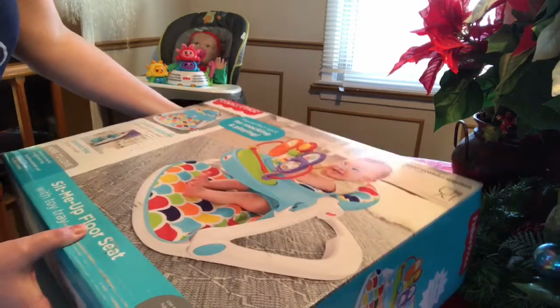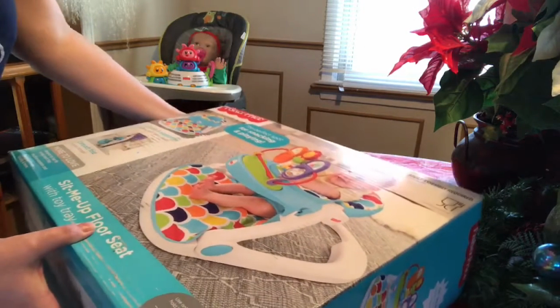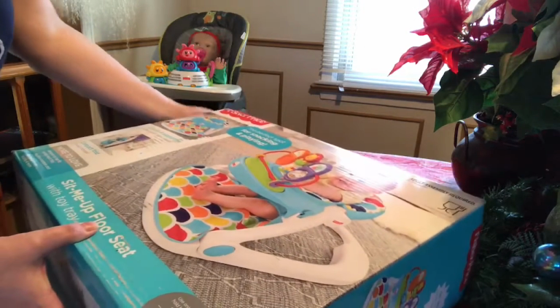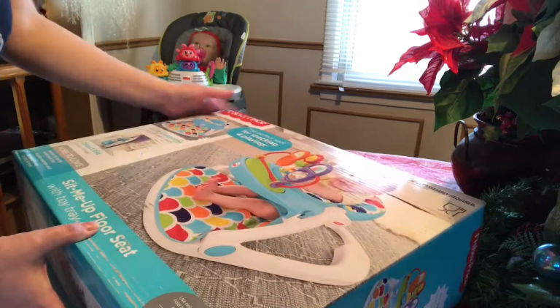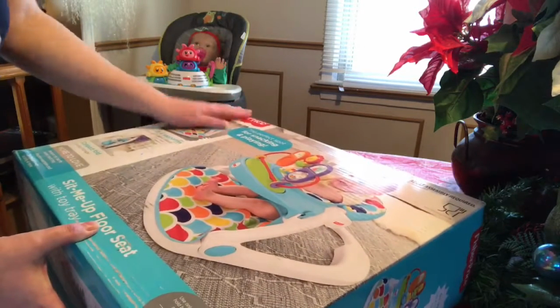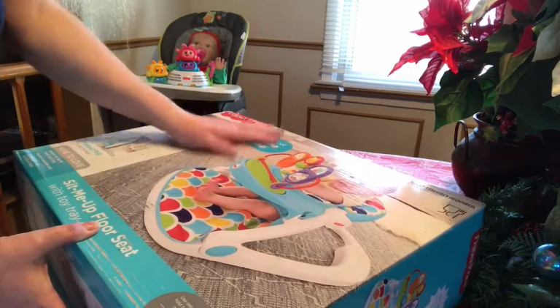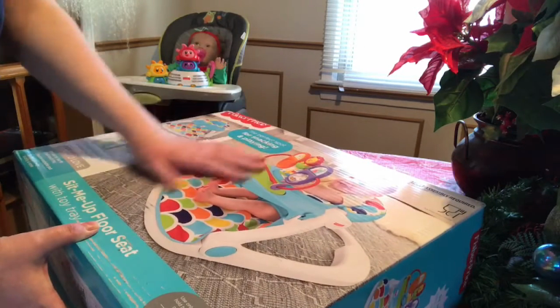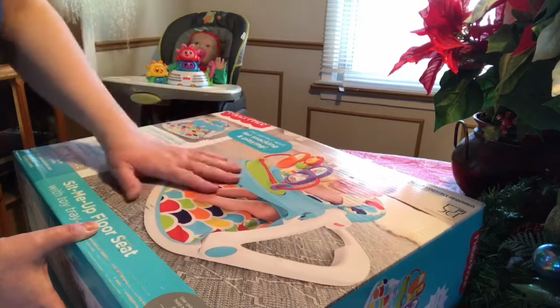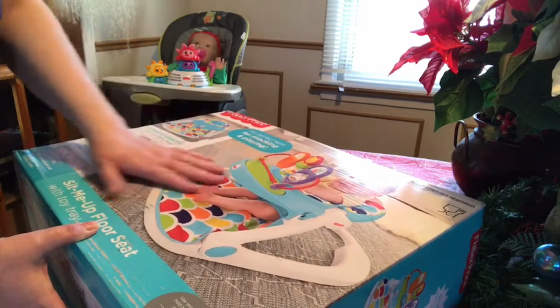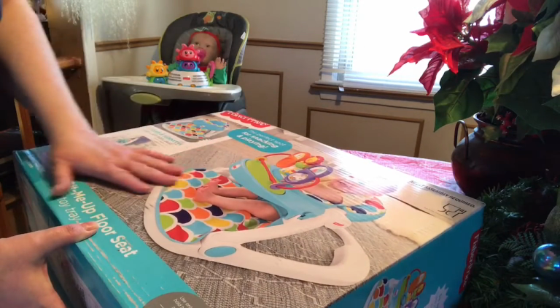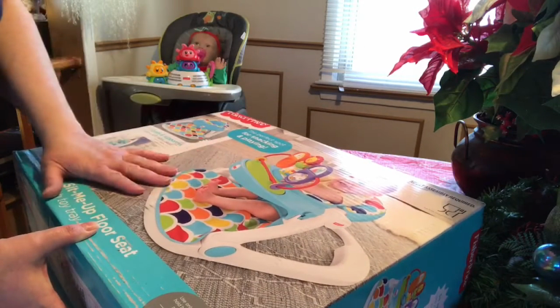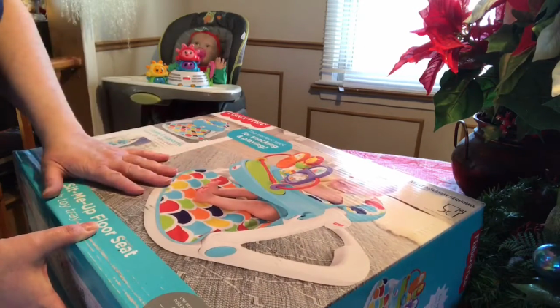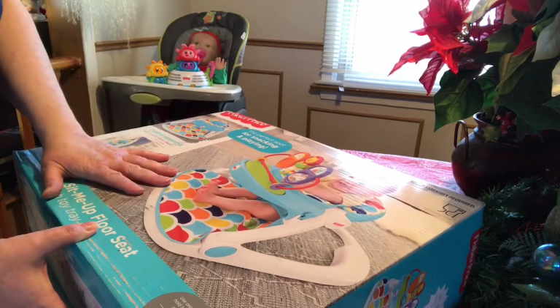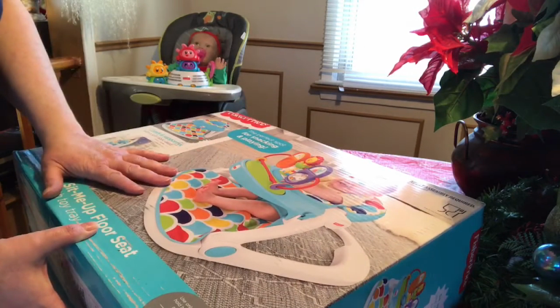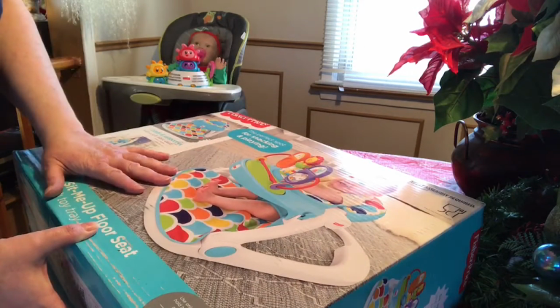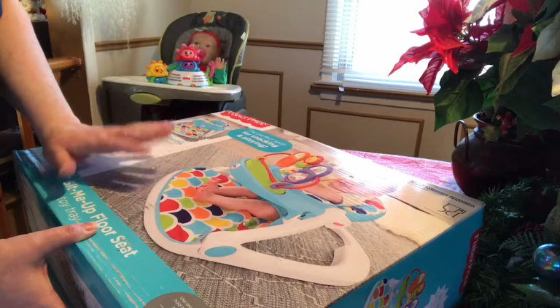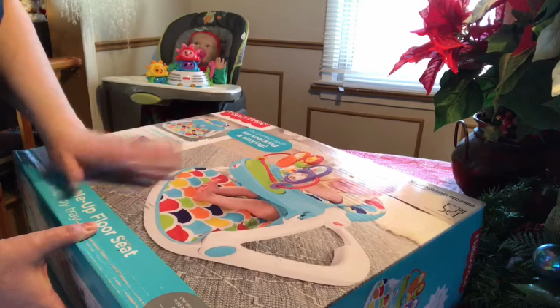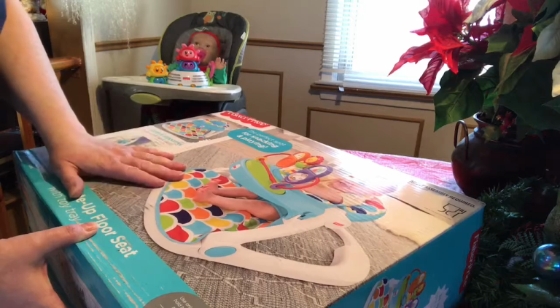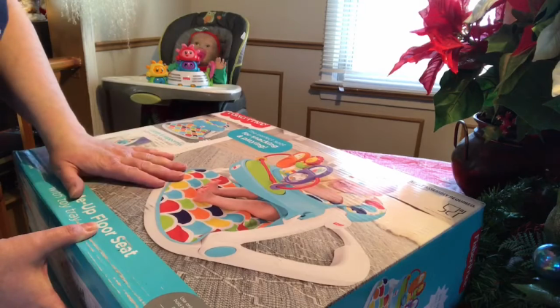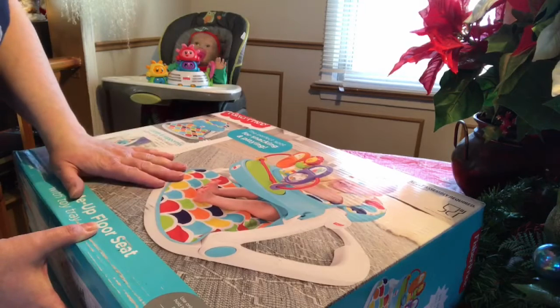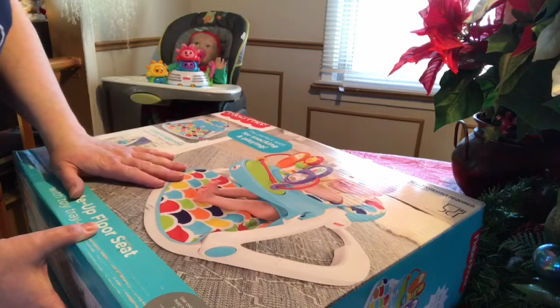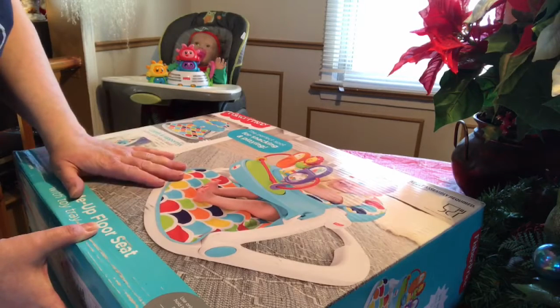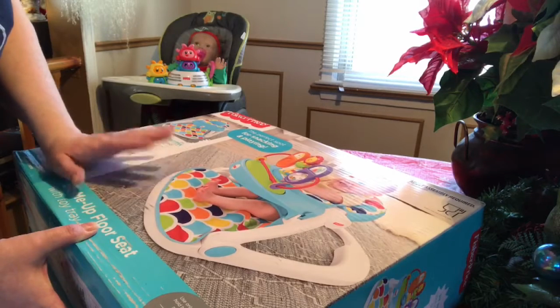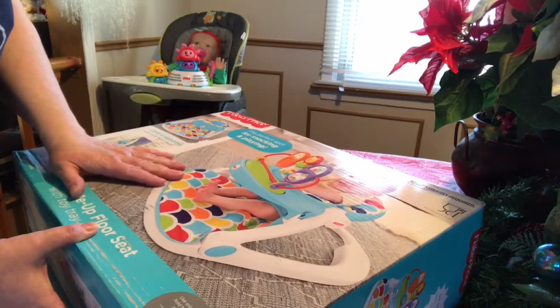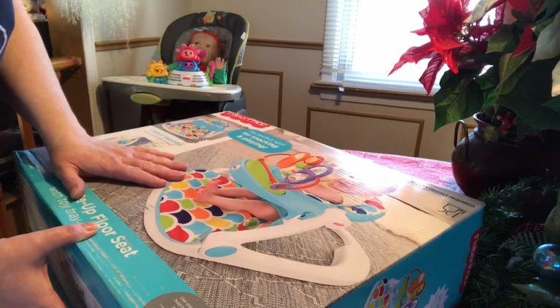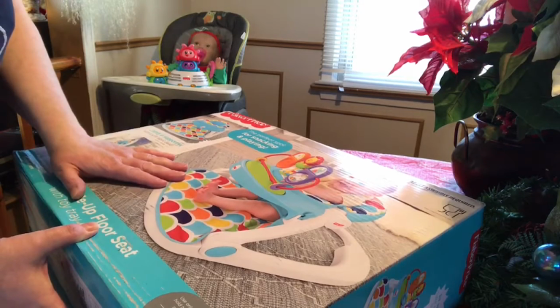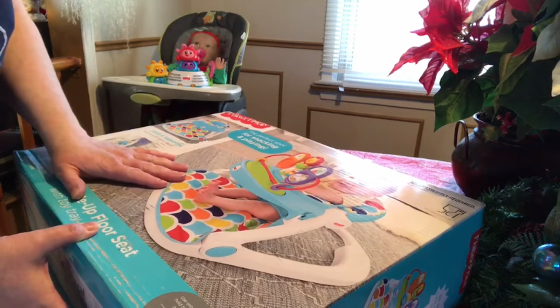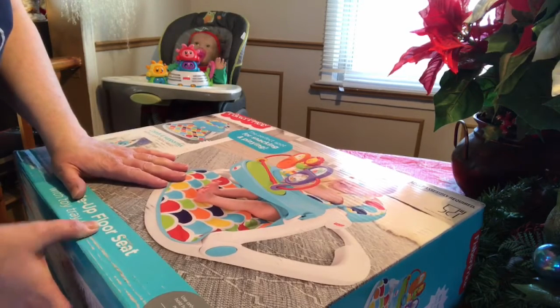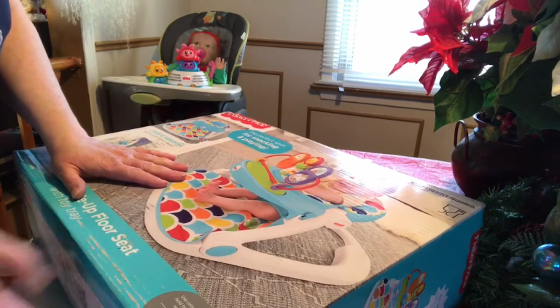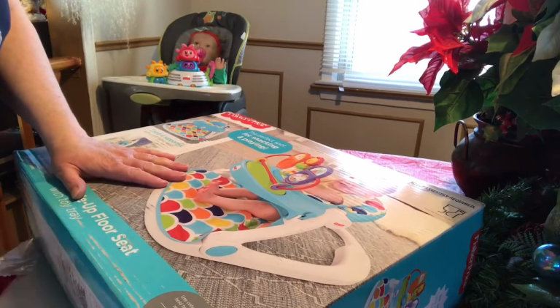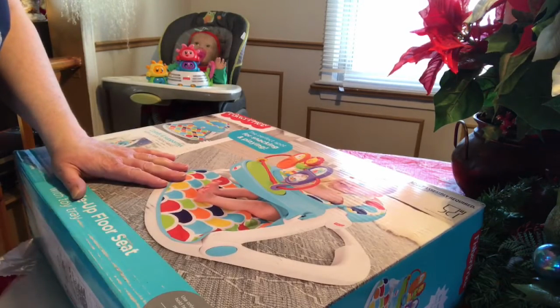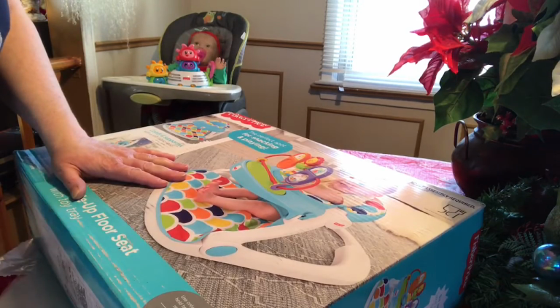Okay guys, I think I'm going to put this together and put a baby in it, and then I'll come back and we'll see how it looks.